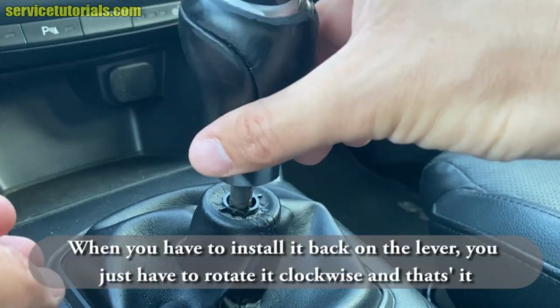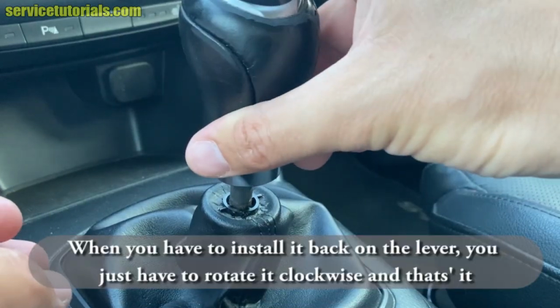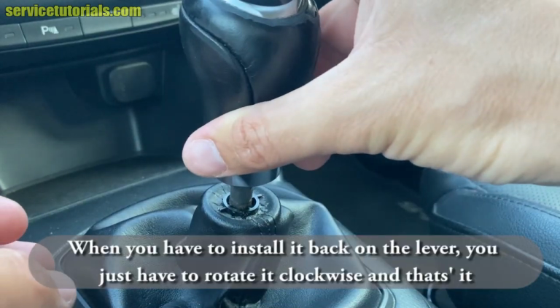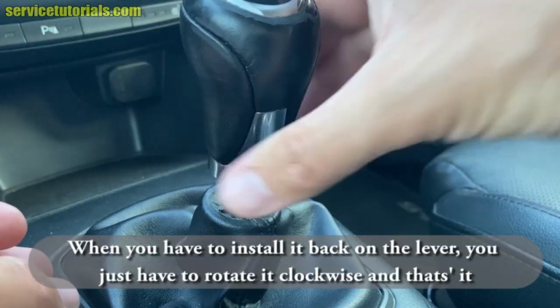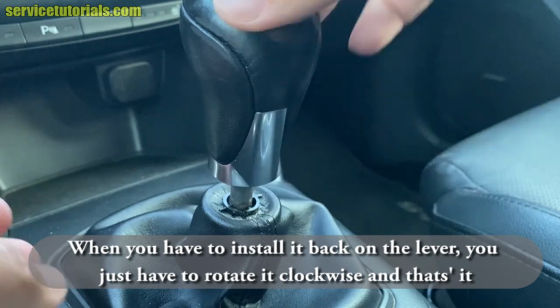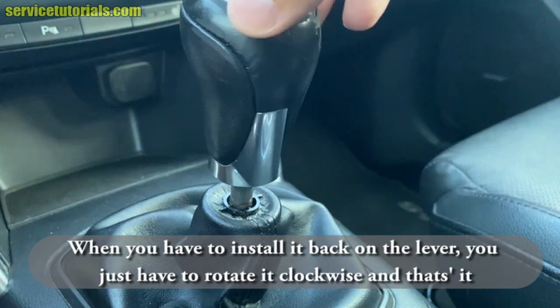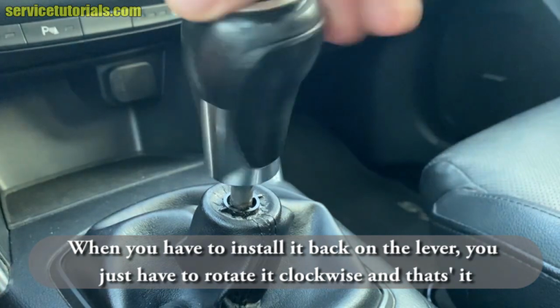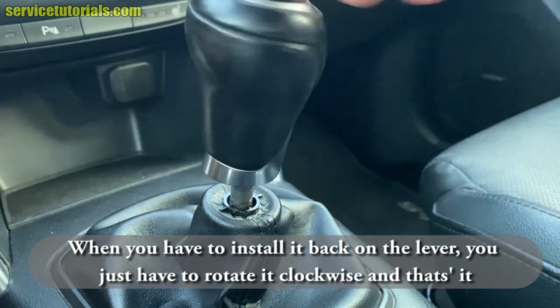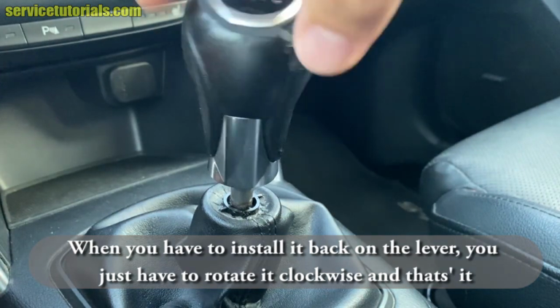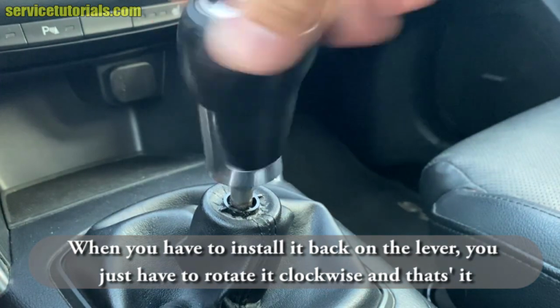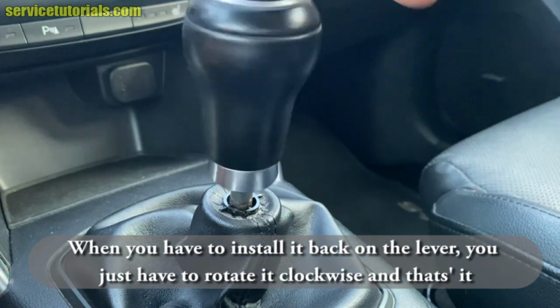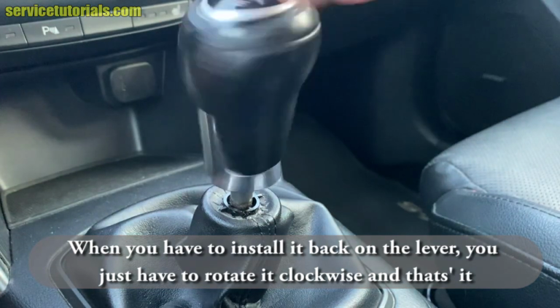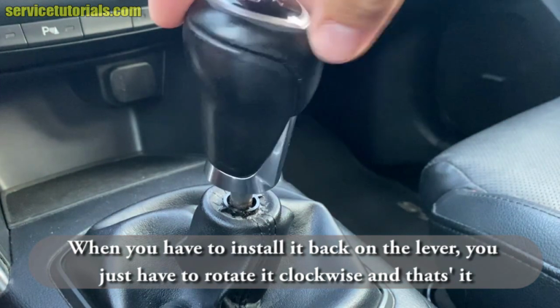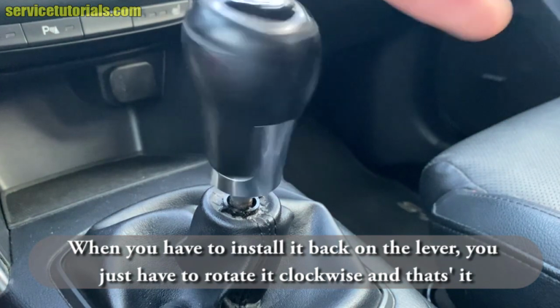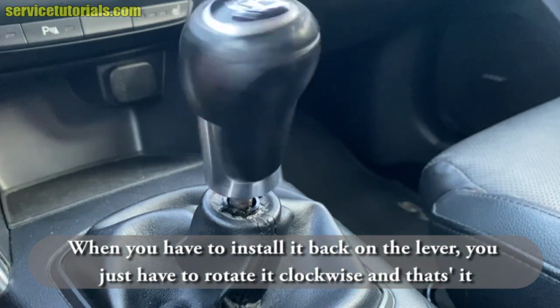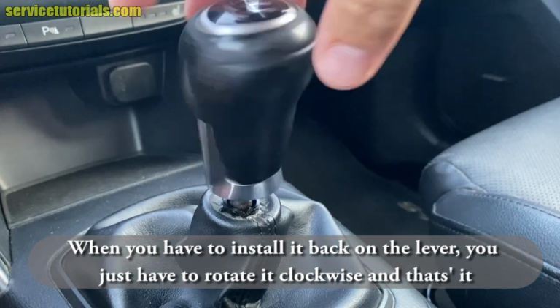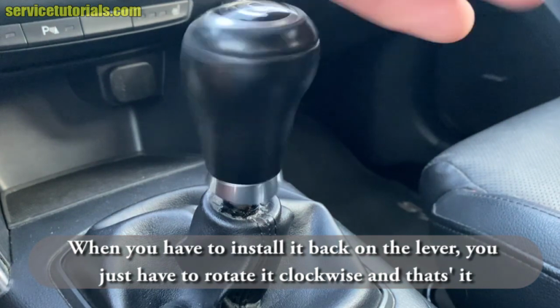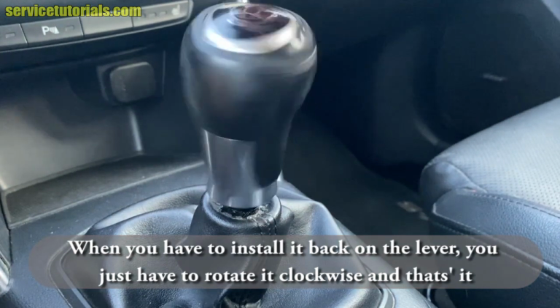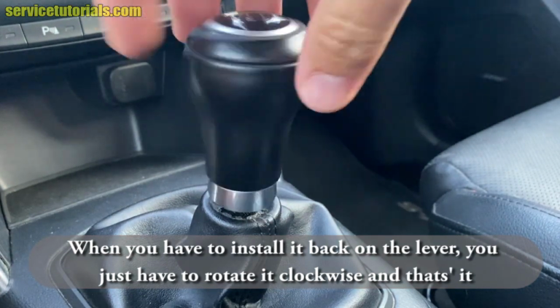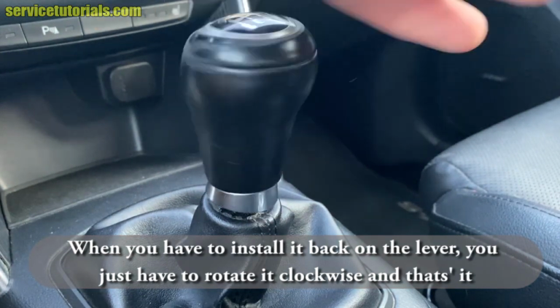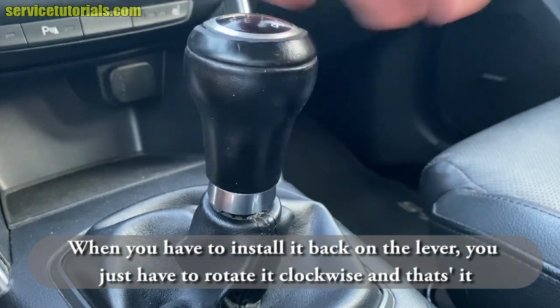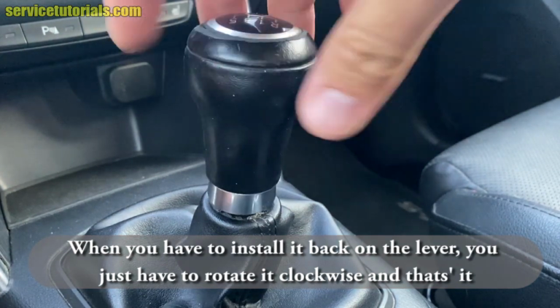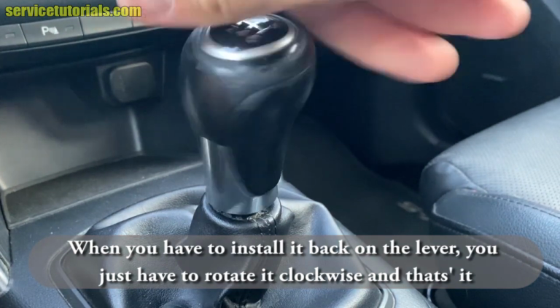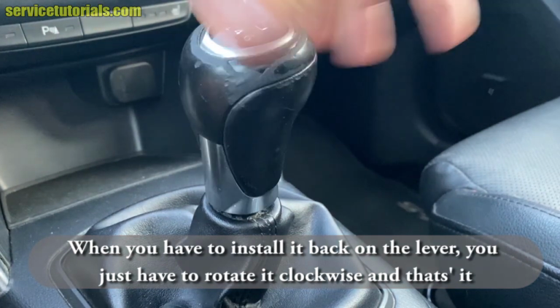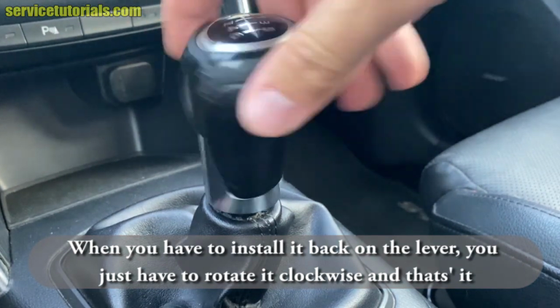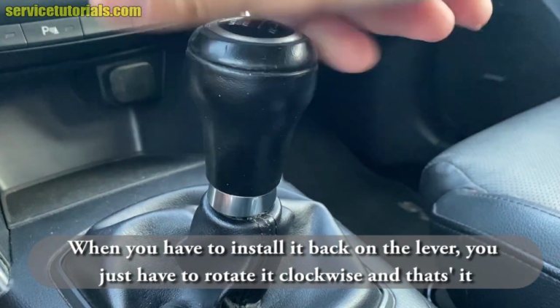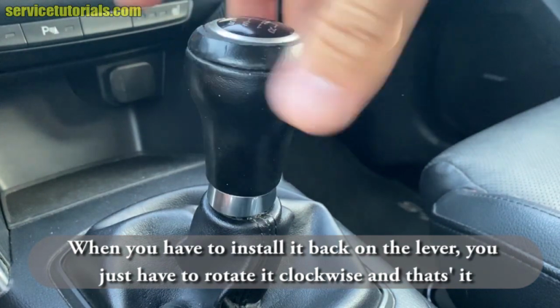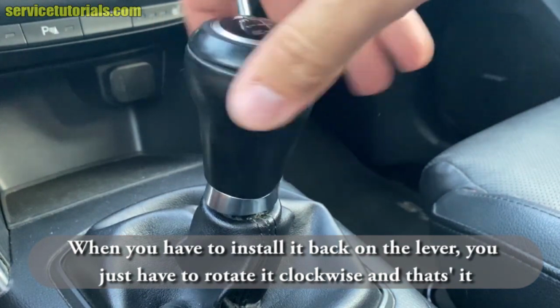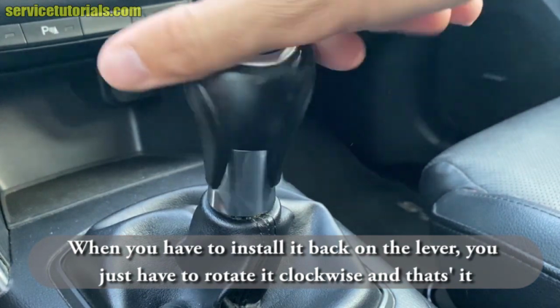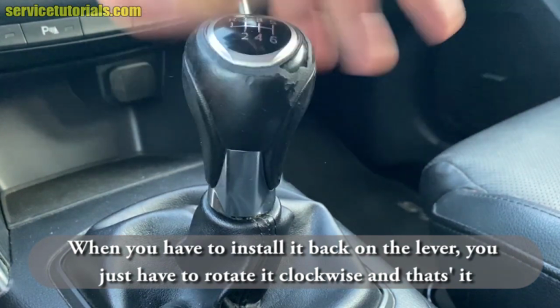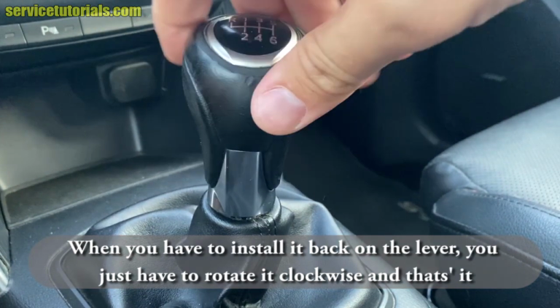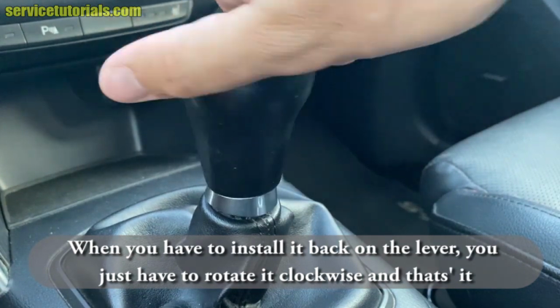When you have to install it back on the lever, you just have to rotate it clockwise, and that's it.